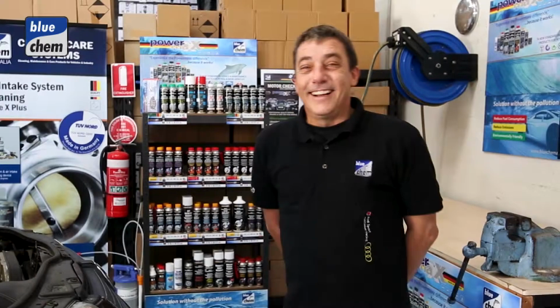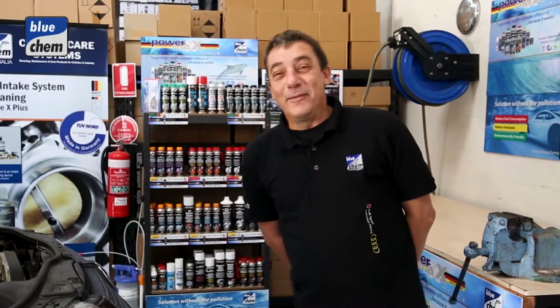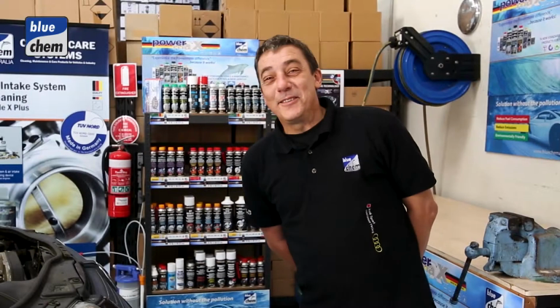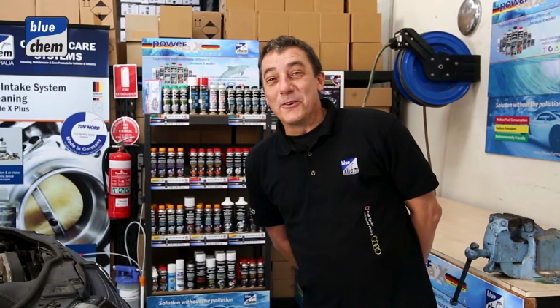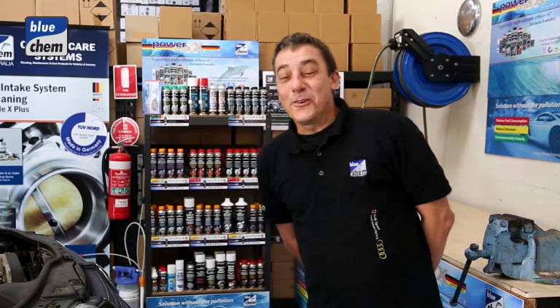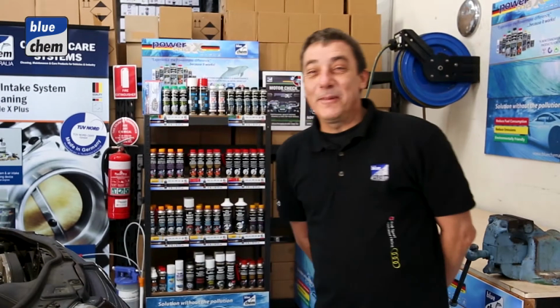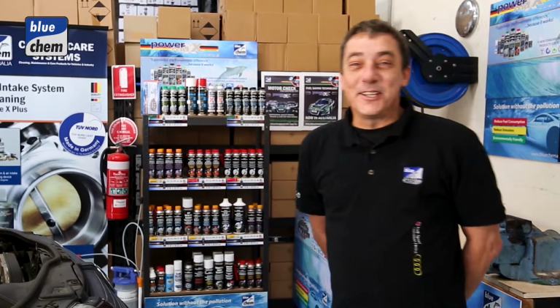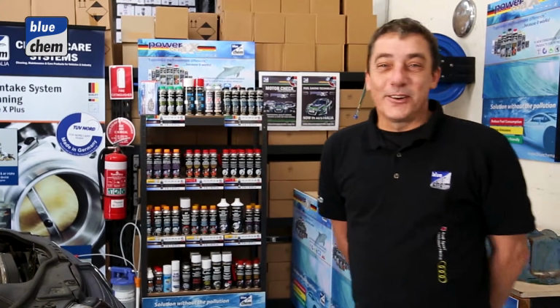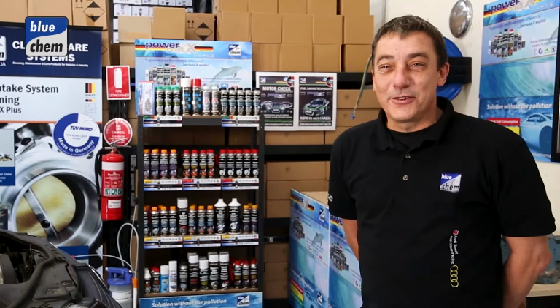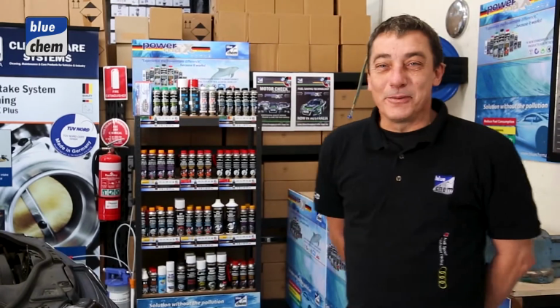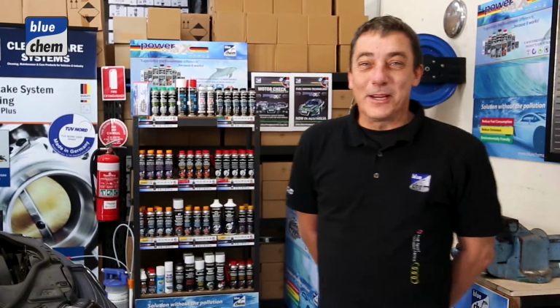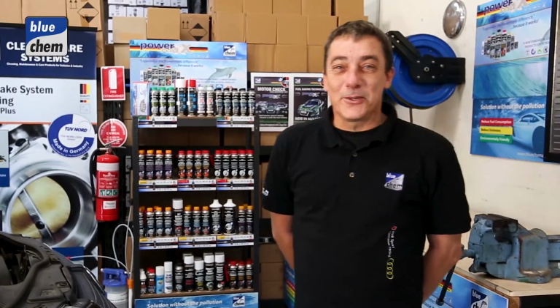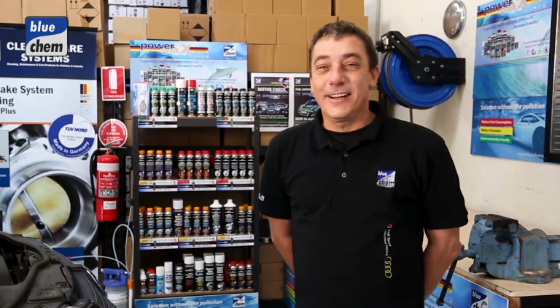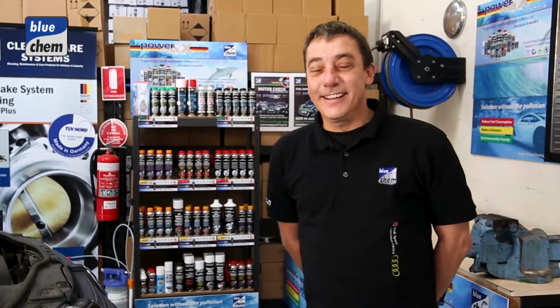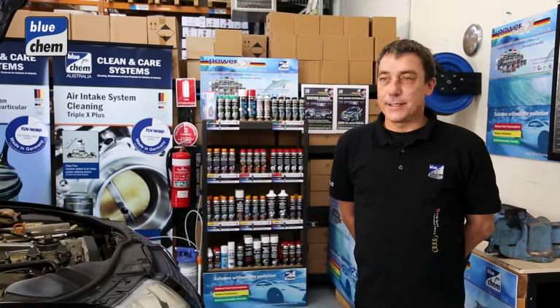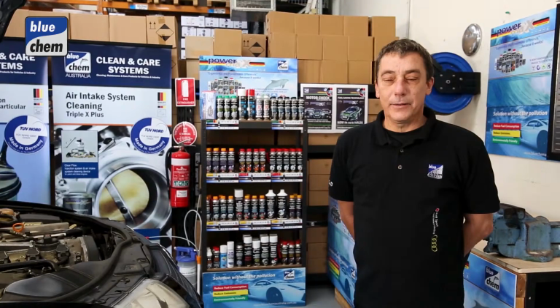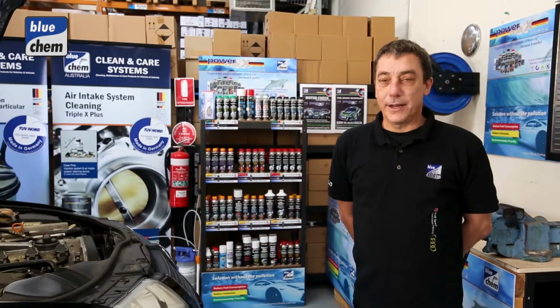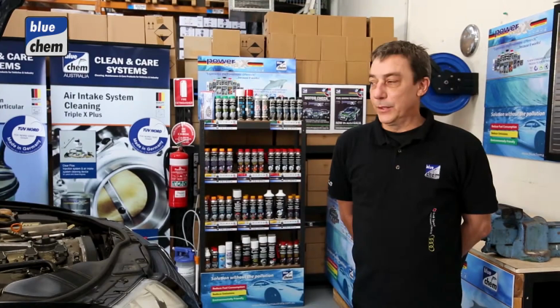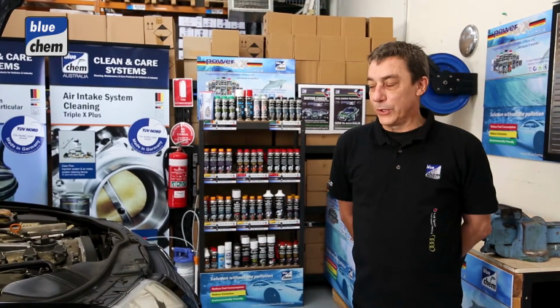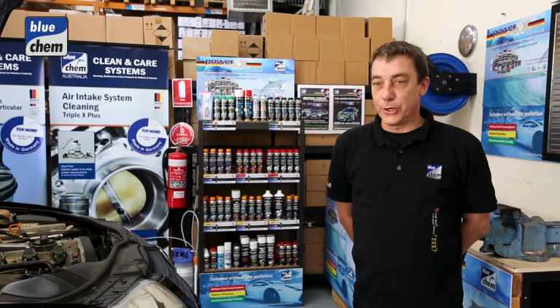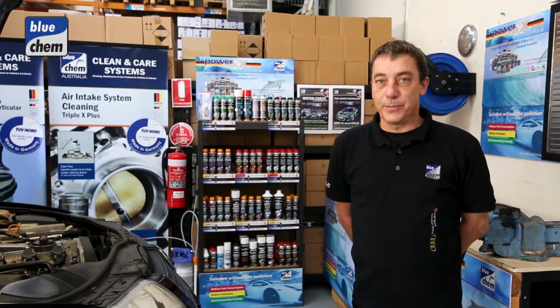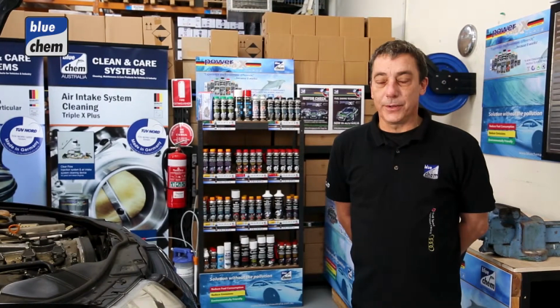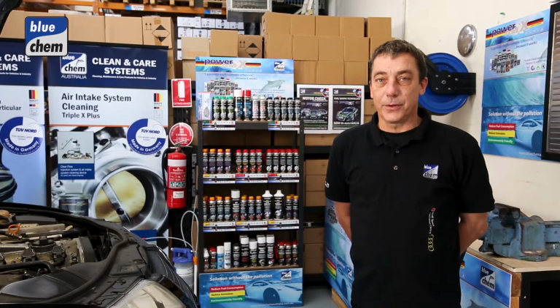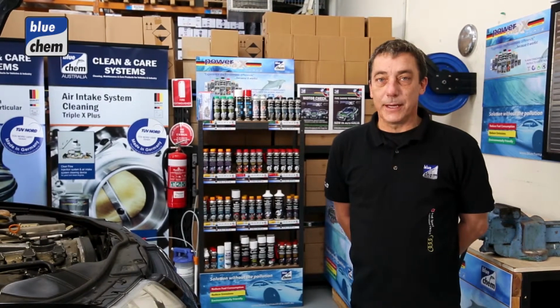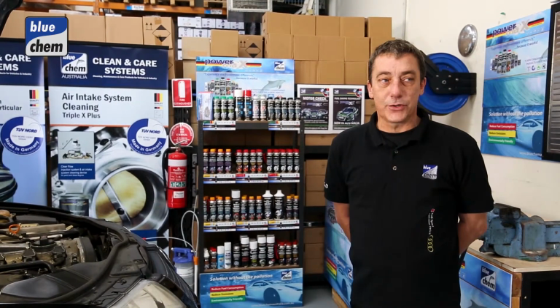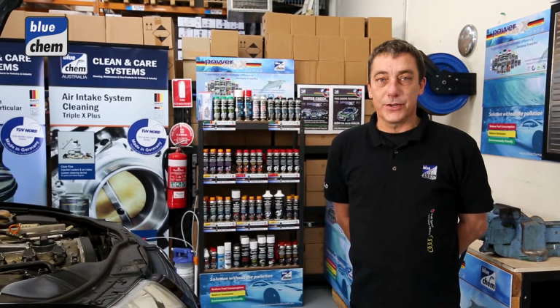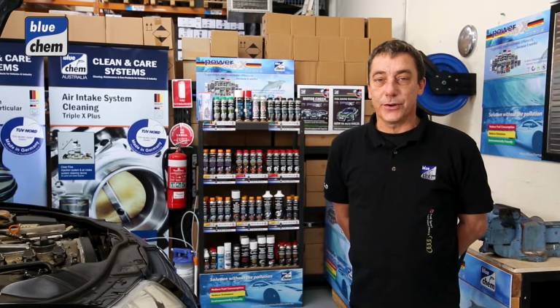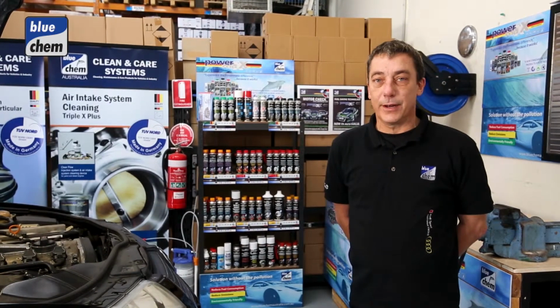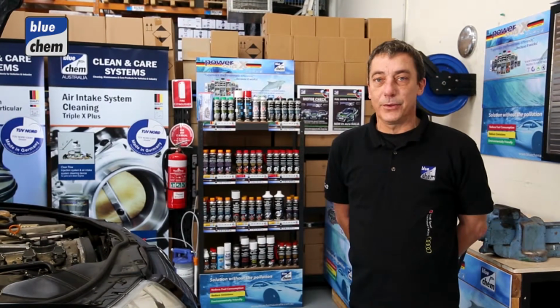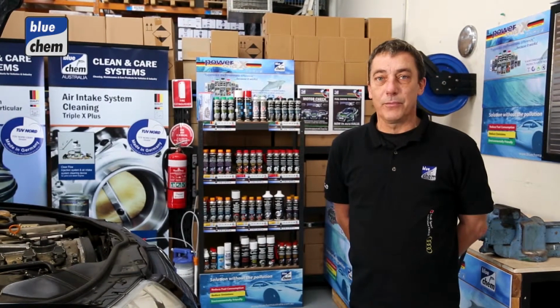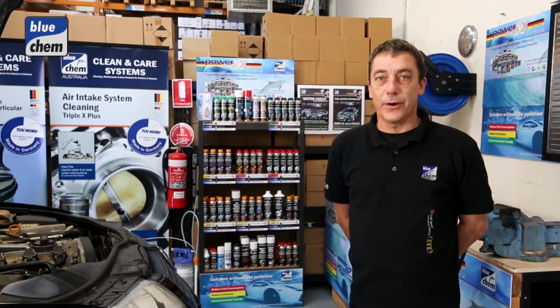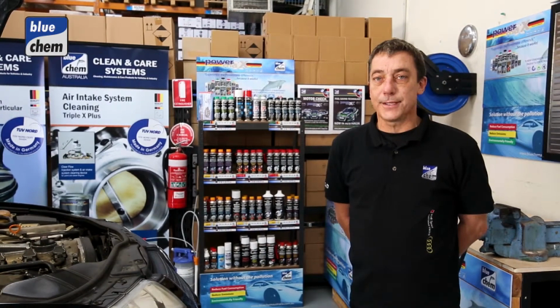My name is Neil Cochrane, Managing Director of Bluechem Australia. Today we're down in the workshop doing a quick demonstration on our Bluechem products.